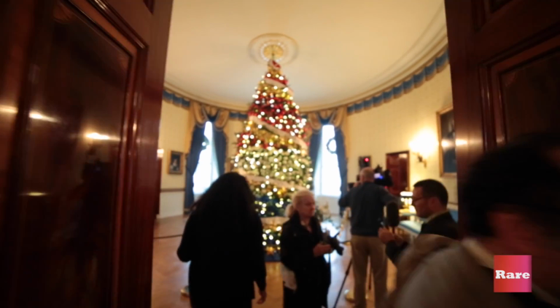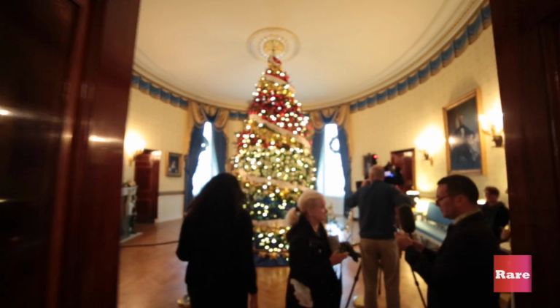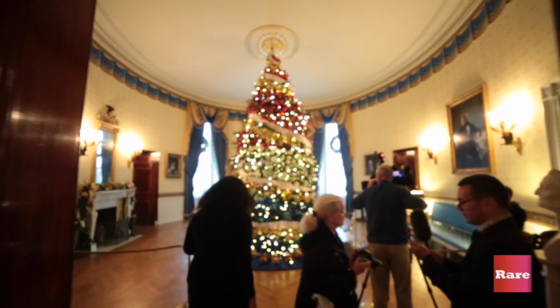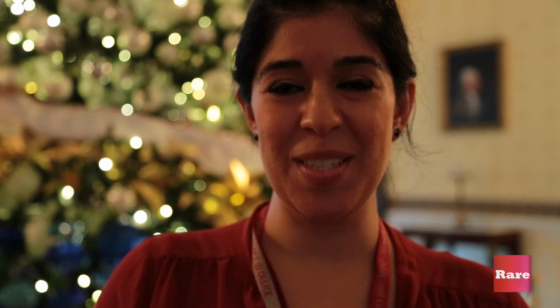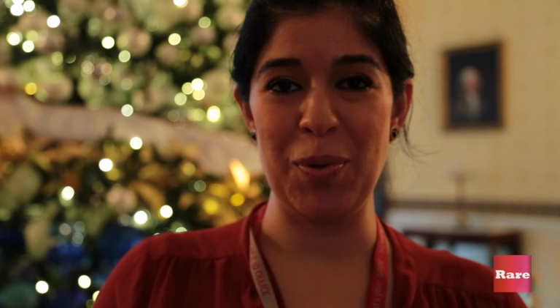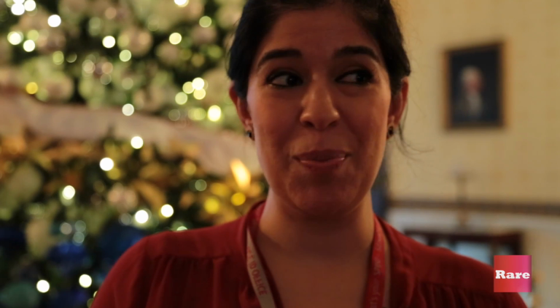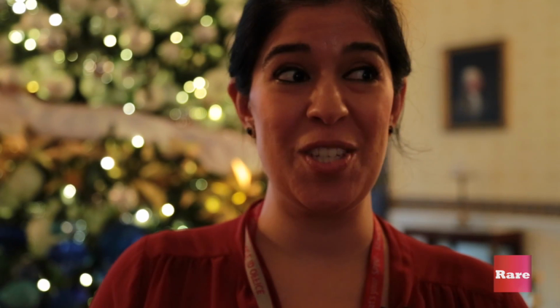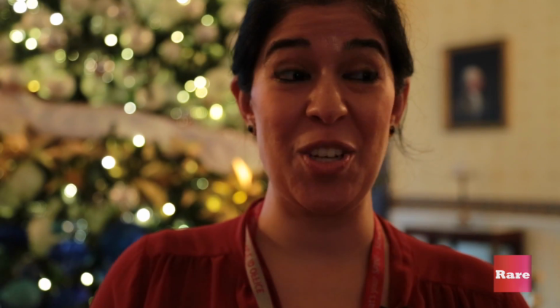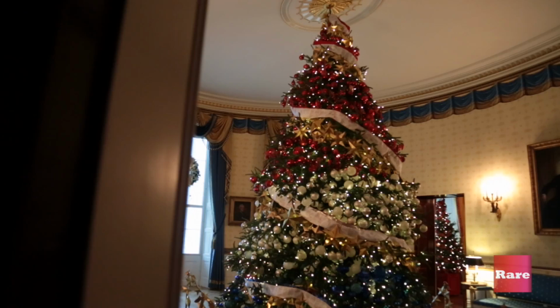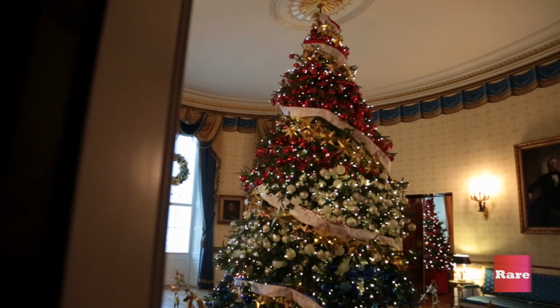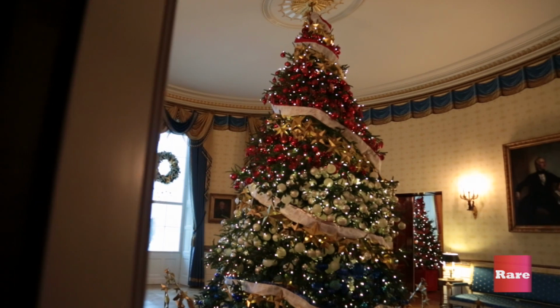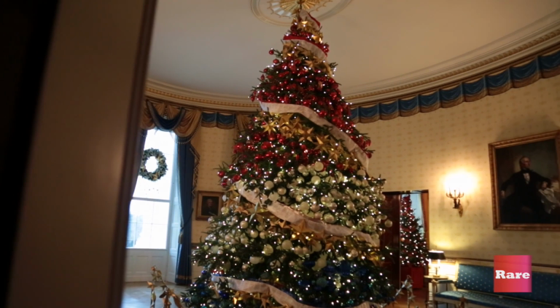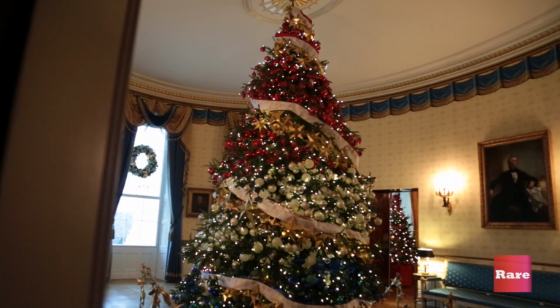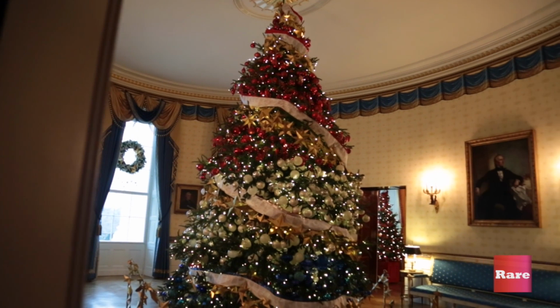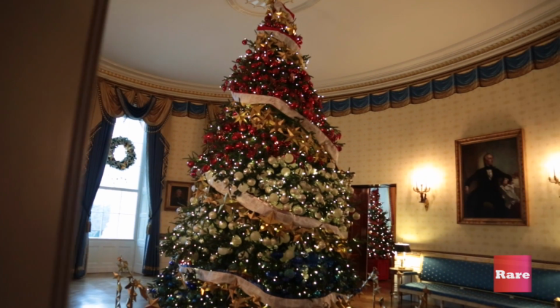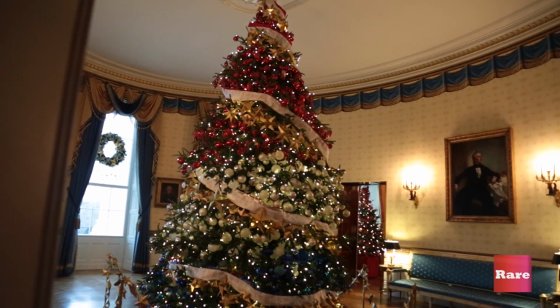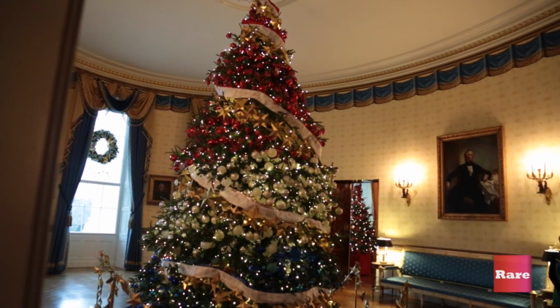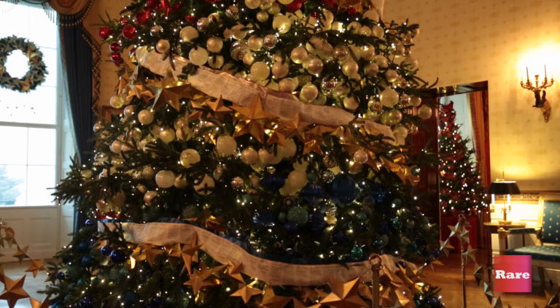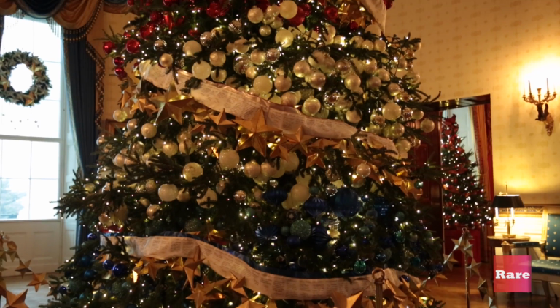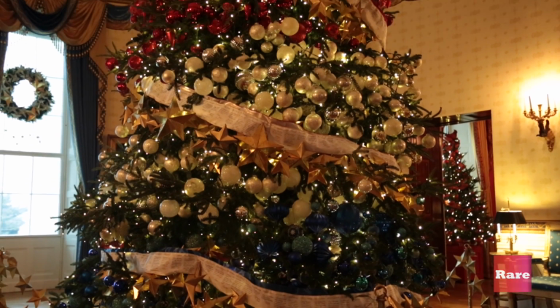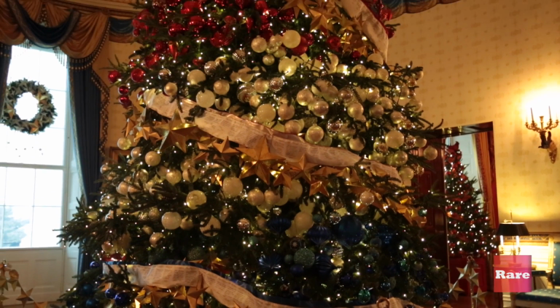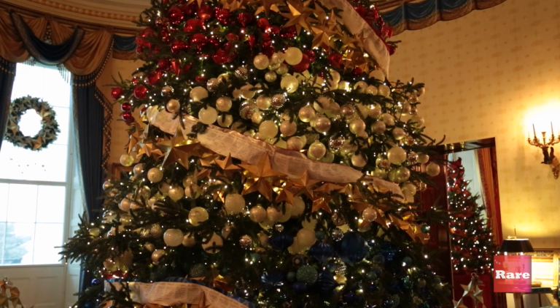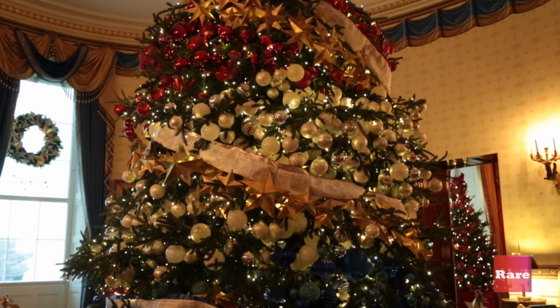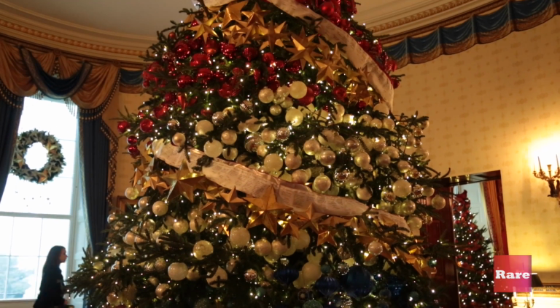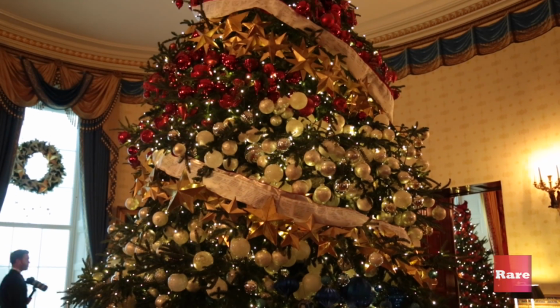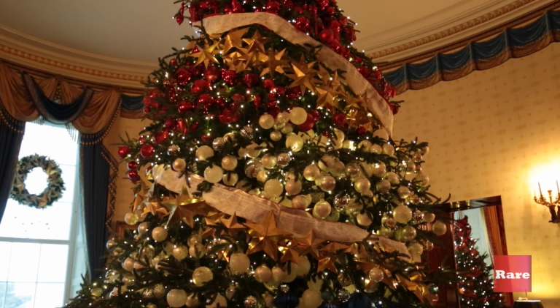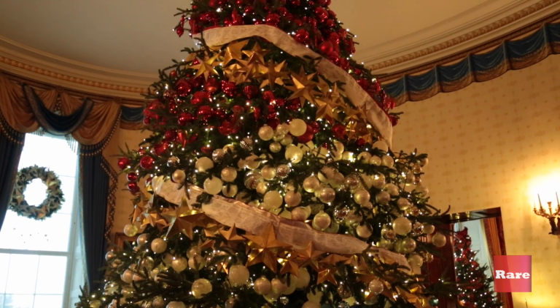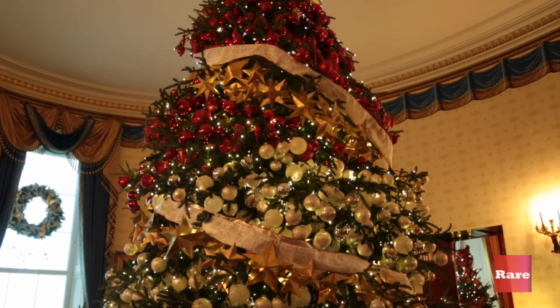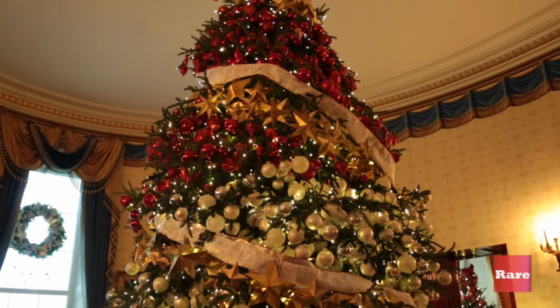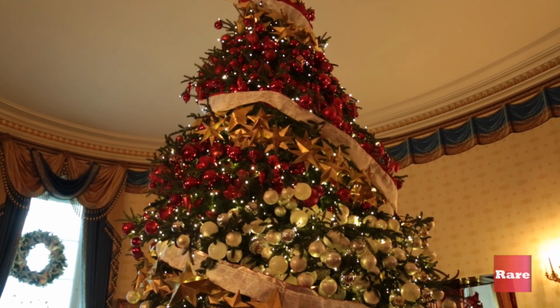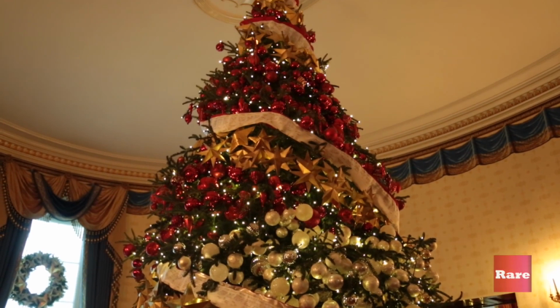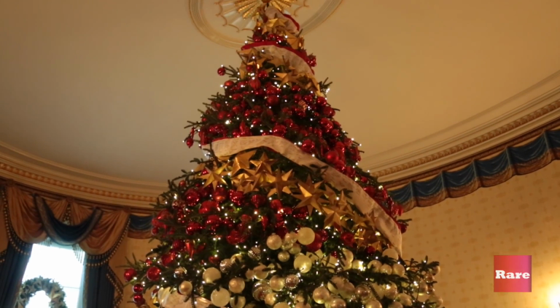We're in the White House Blue Room, which is right in front of the main entrance of the White House. And this tree behind me is actually 18.5 feet tall and is from Pennsylvania.